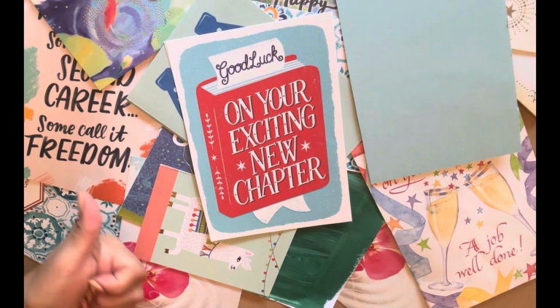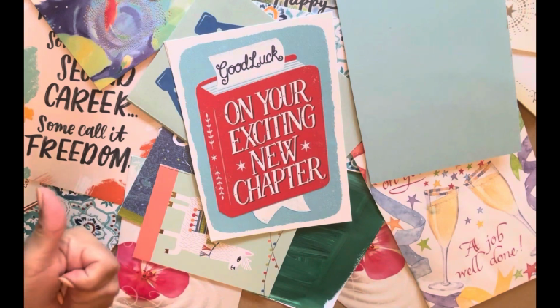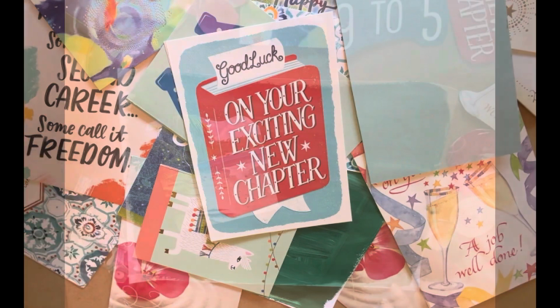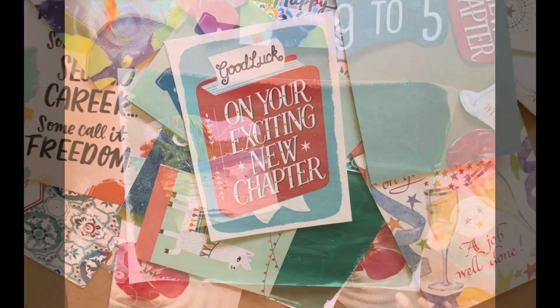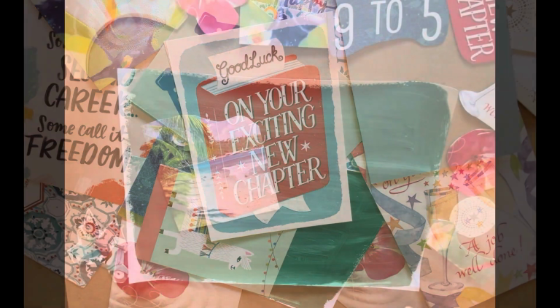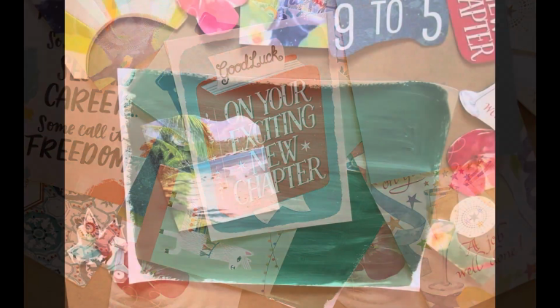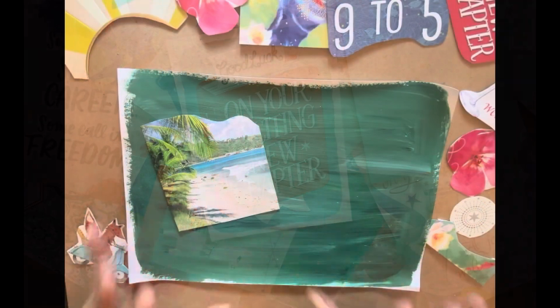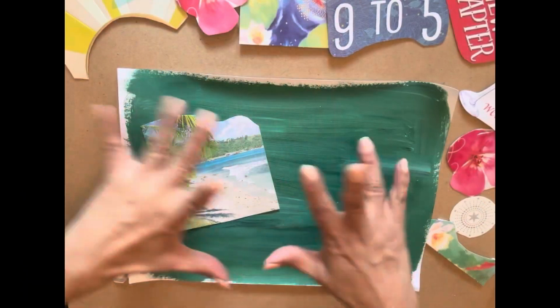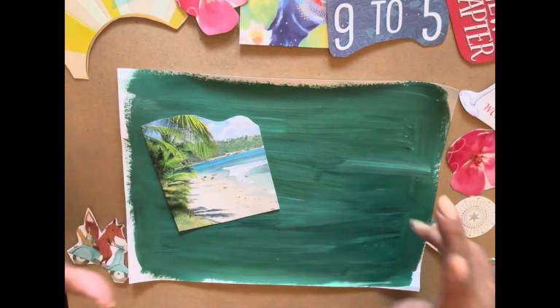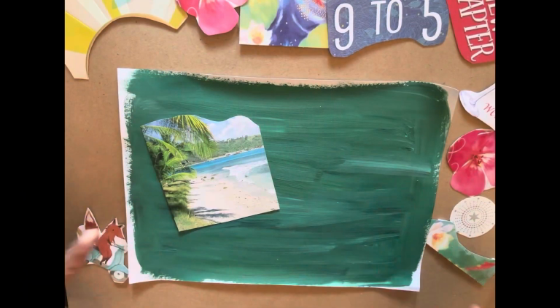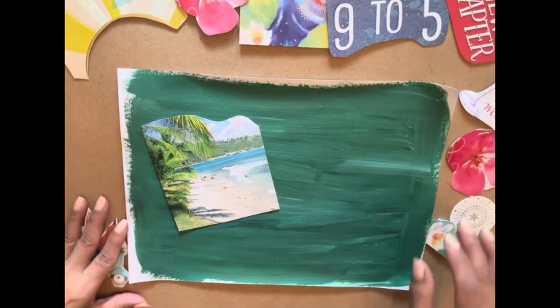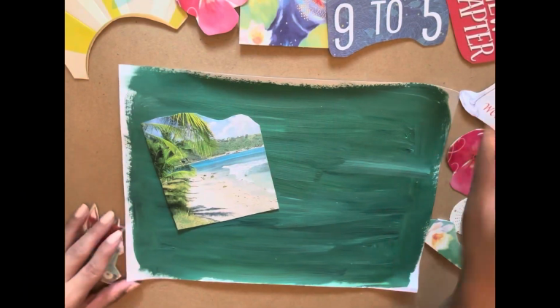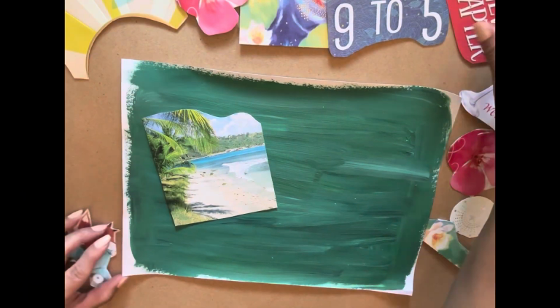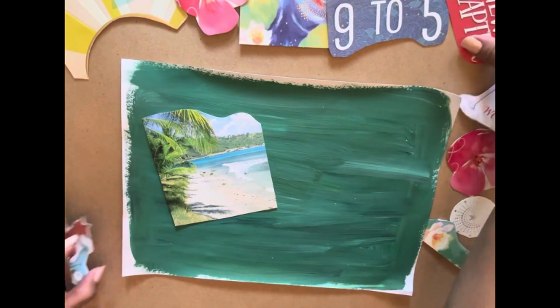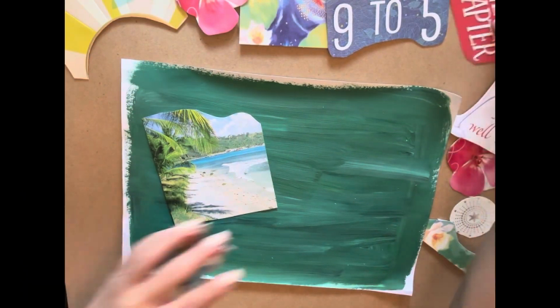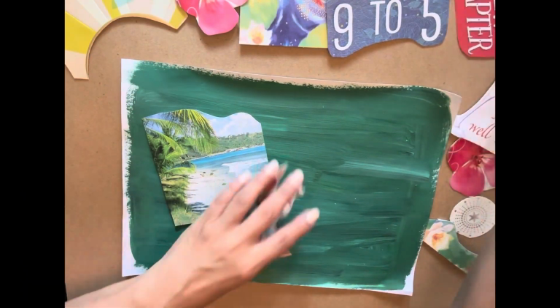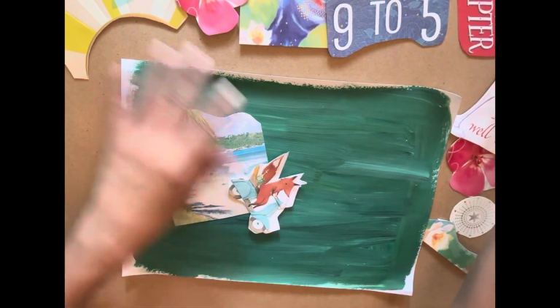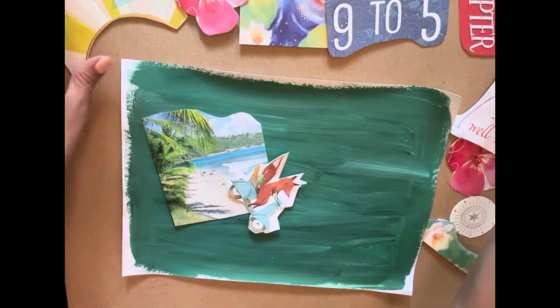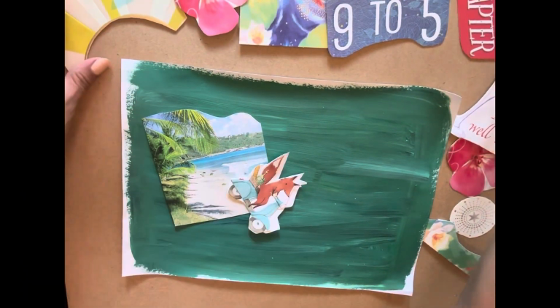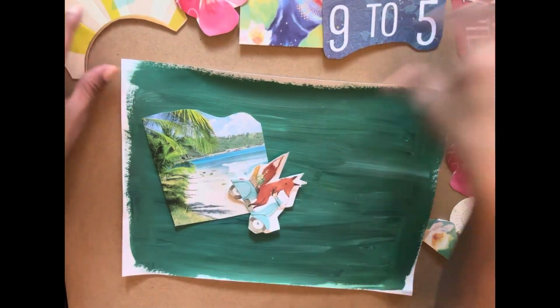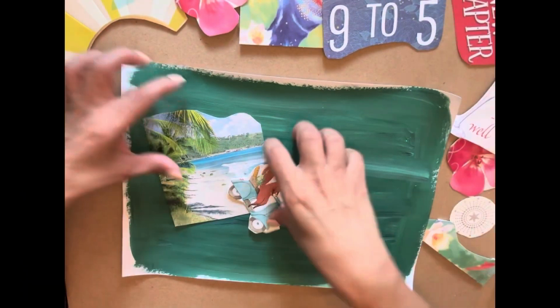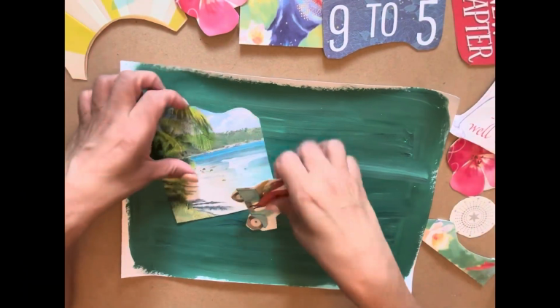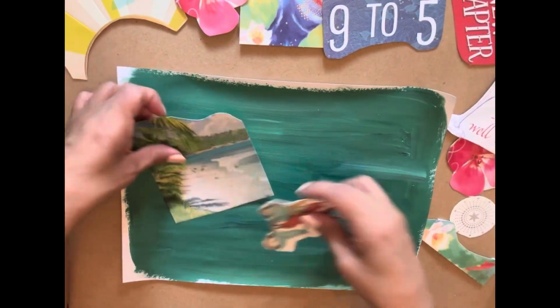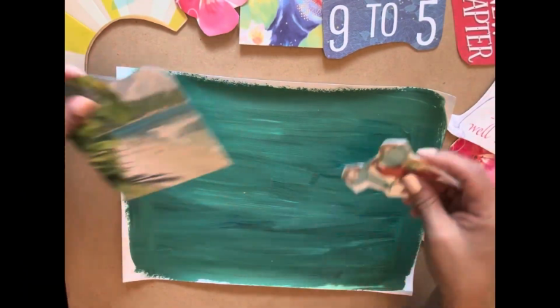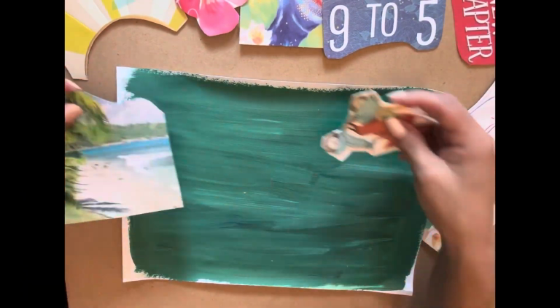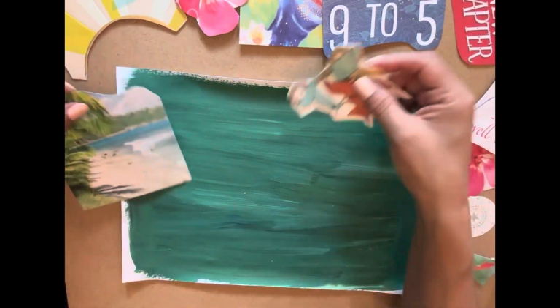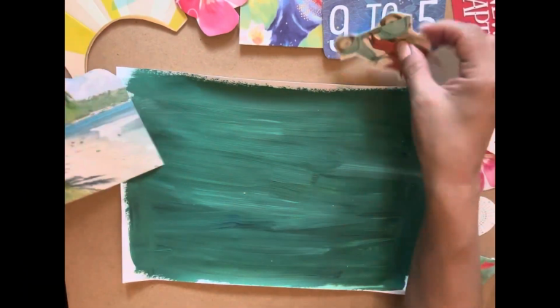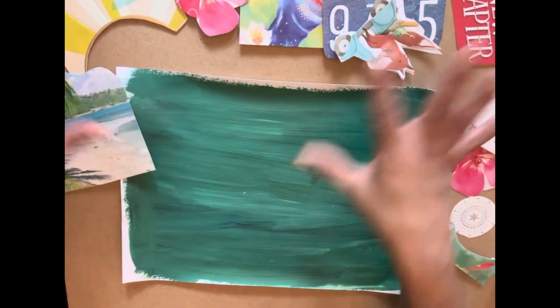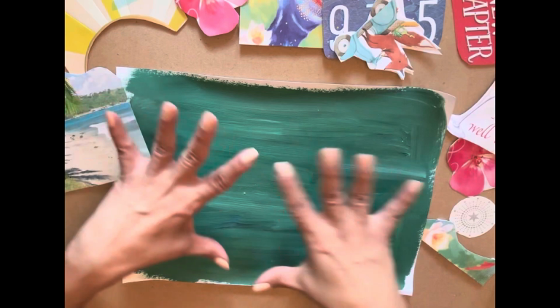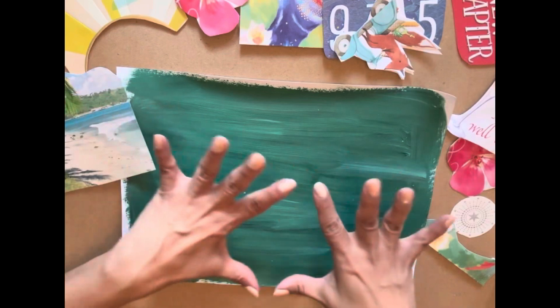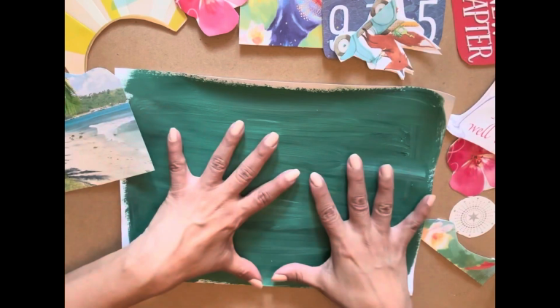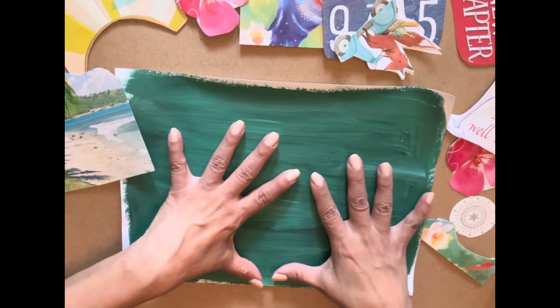Stay tuned. All right, I'm back and I cut out a bunch of different things that I thought would work really well on my collage.